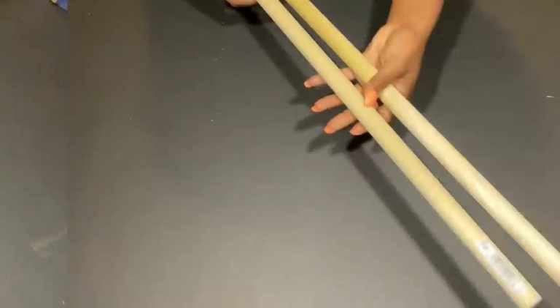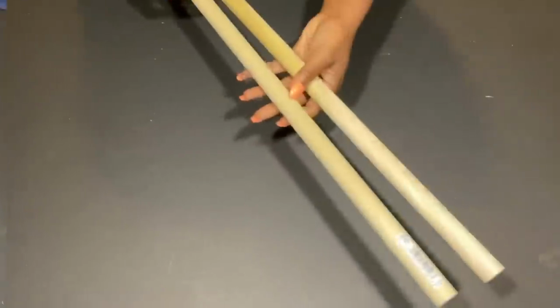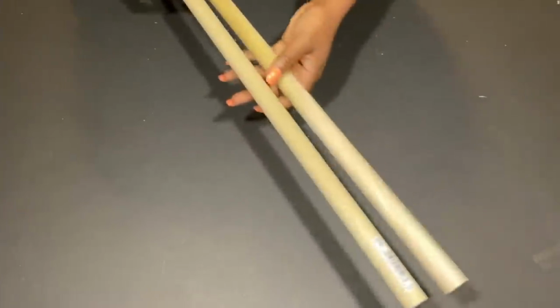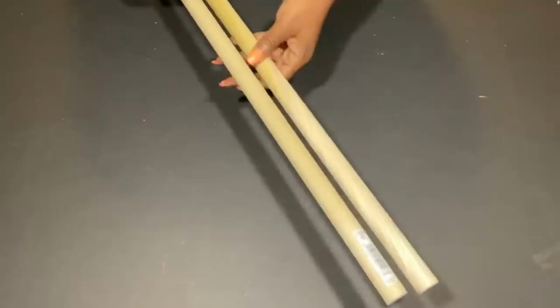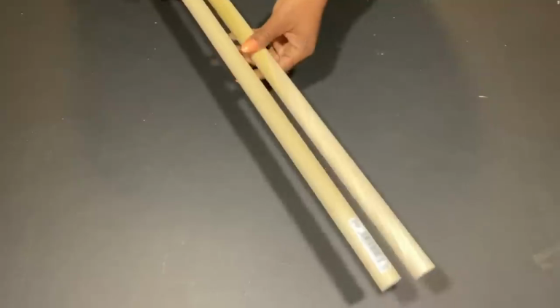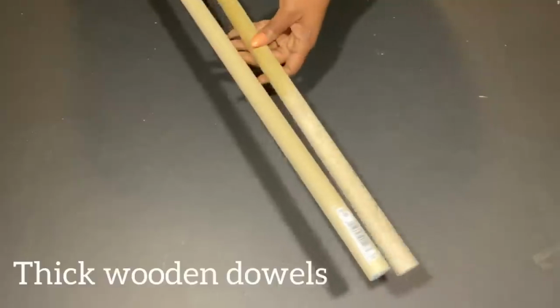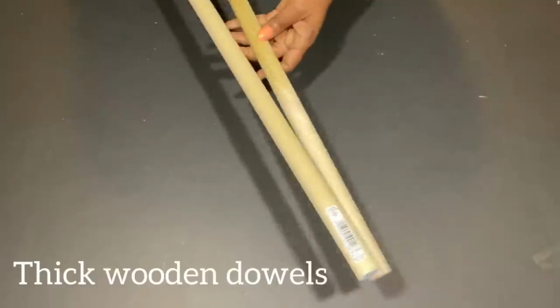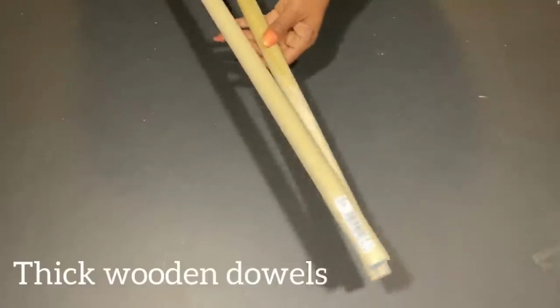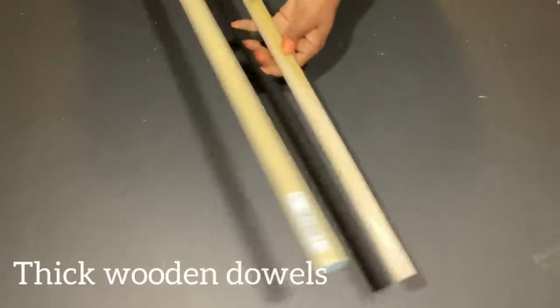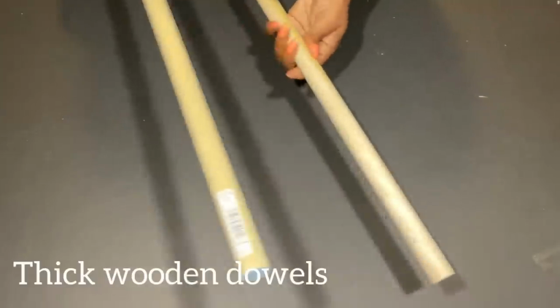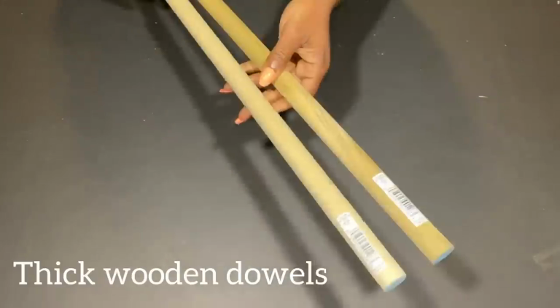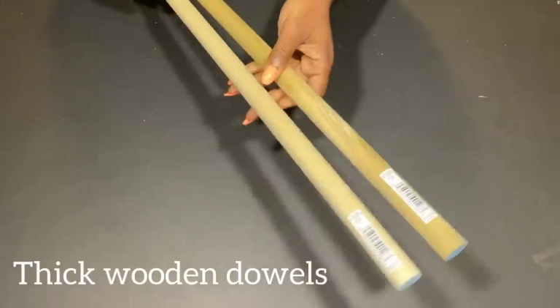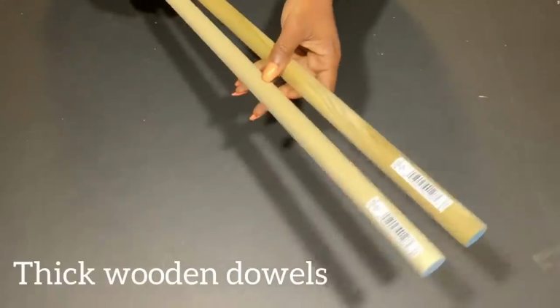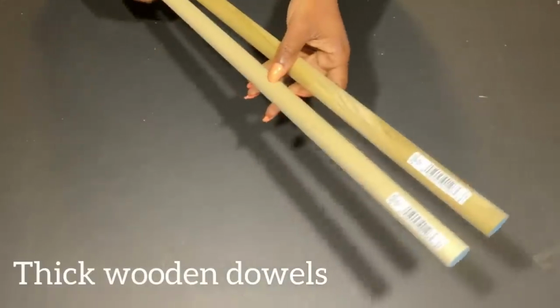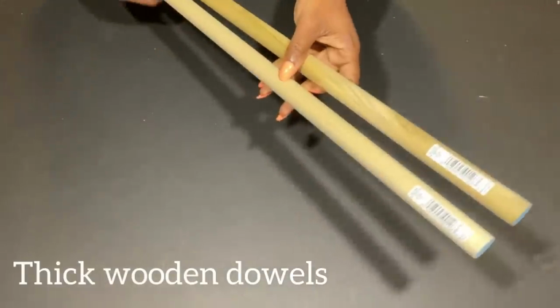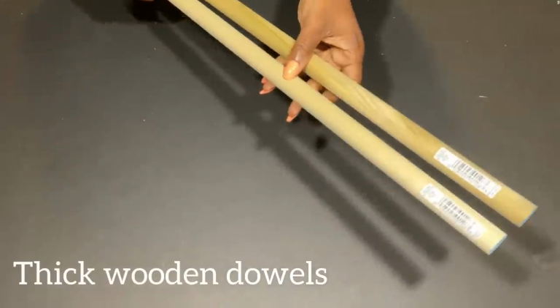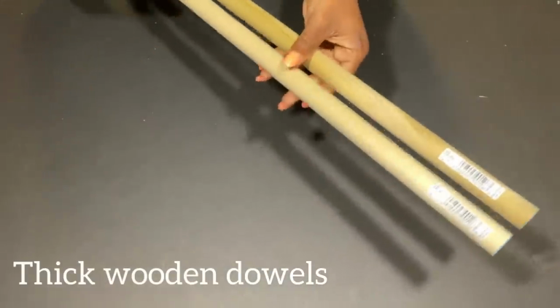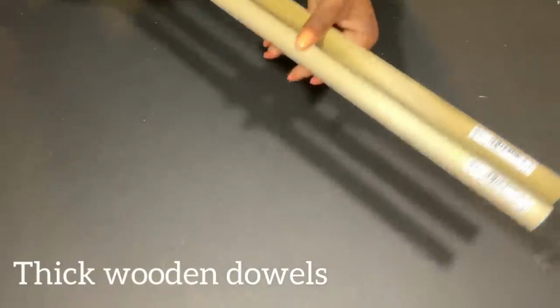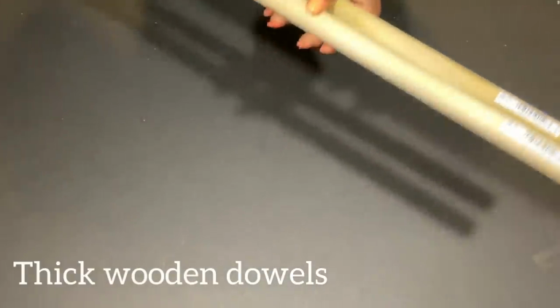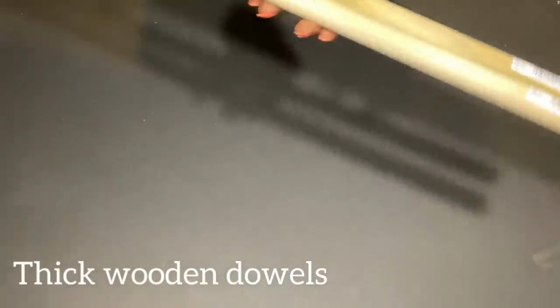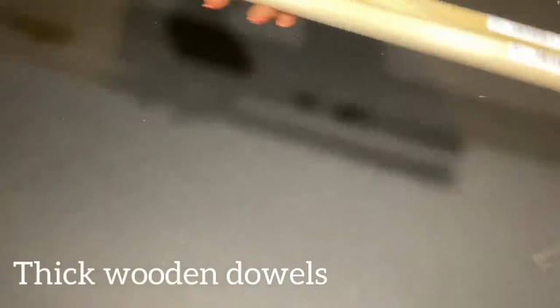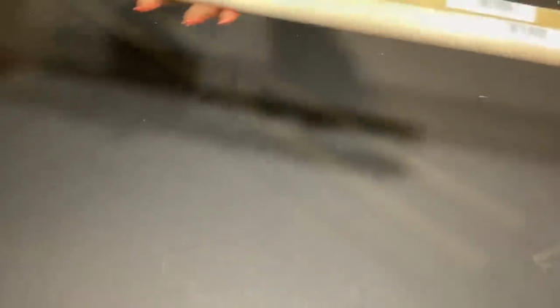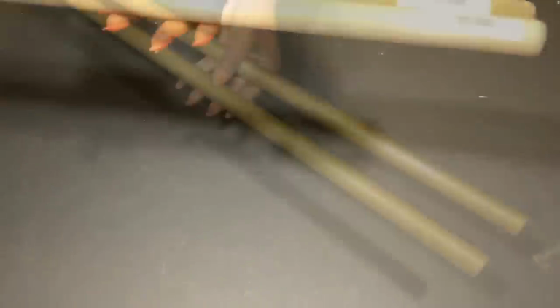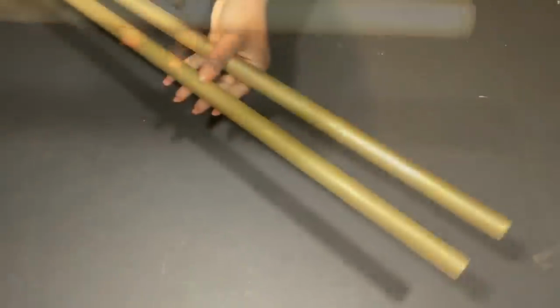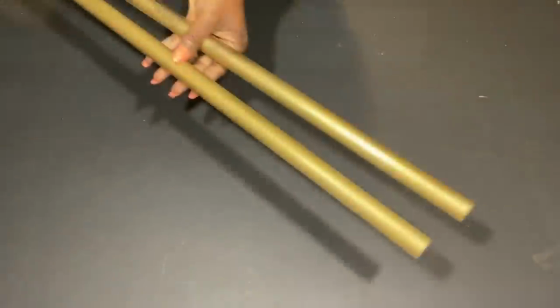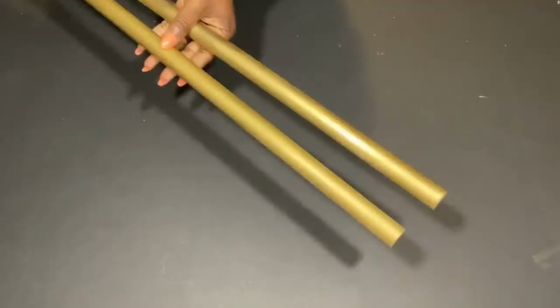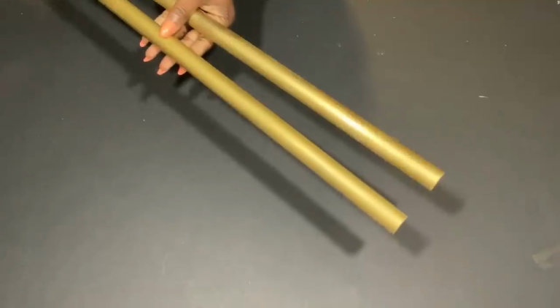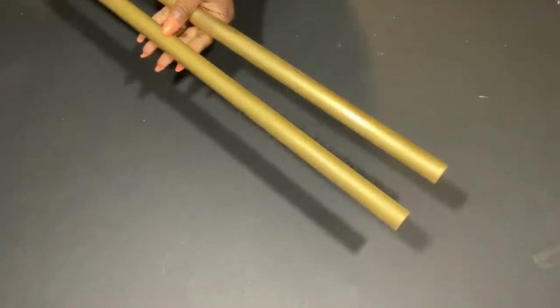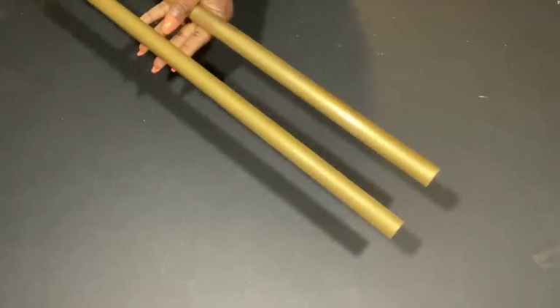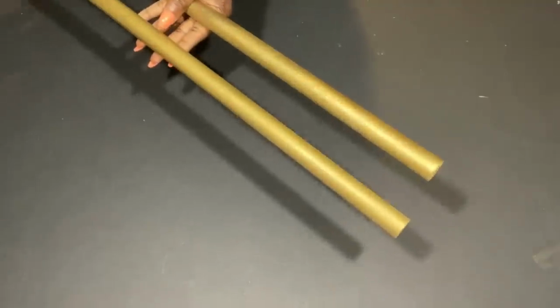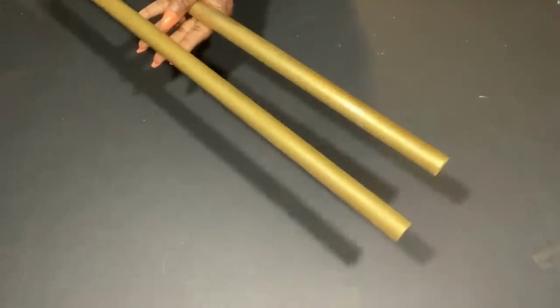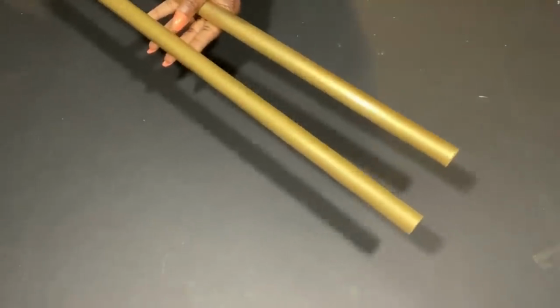I'll be using thick wooden dowels for this project. I took them out and spray painted them gold.